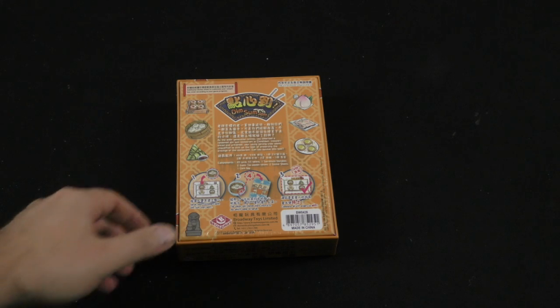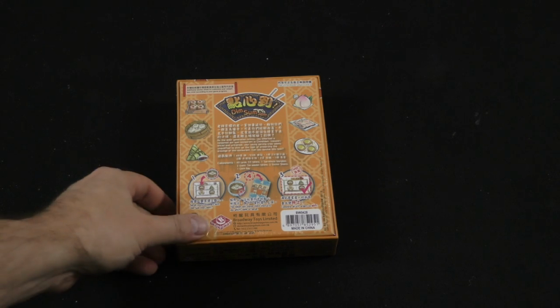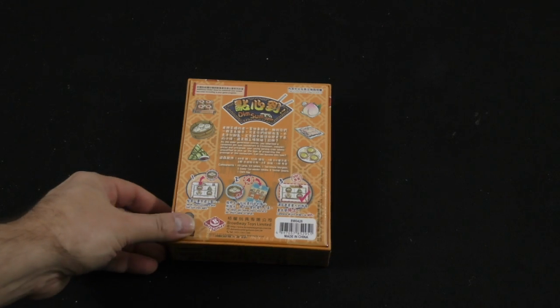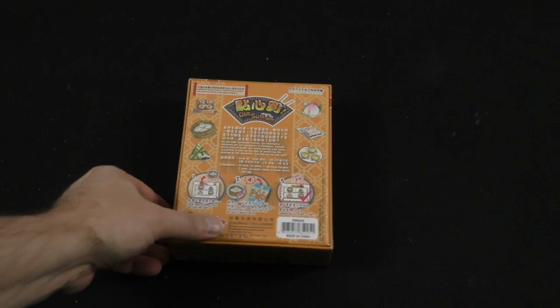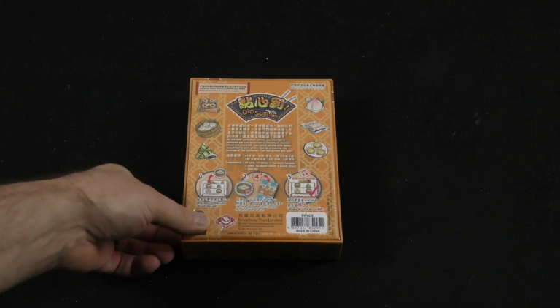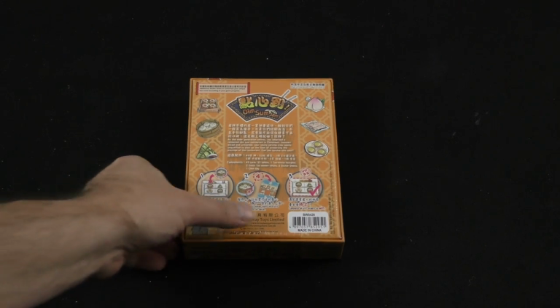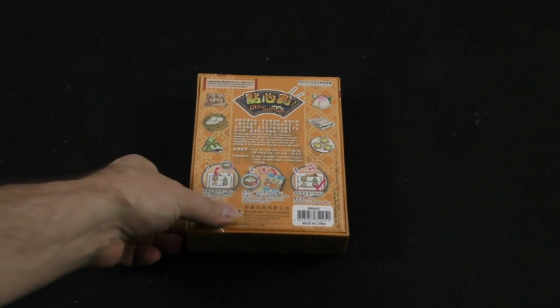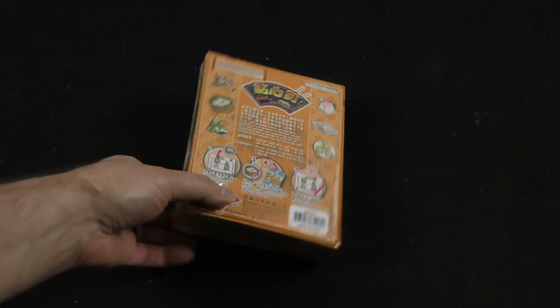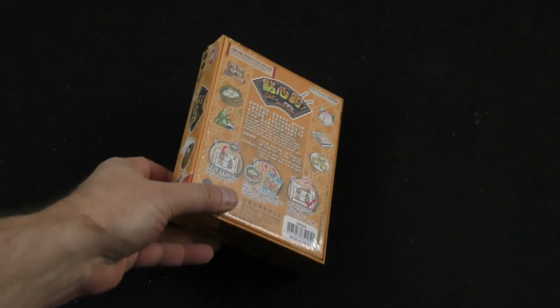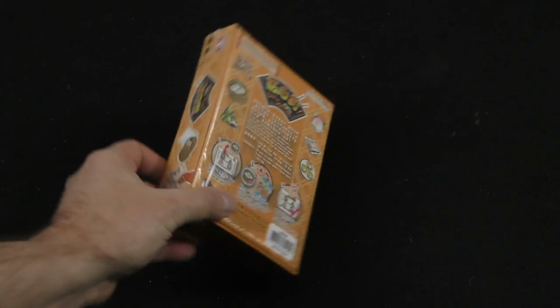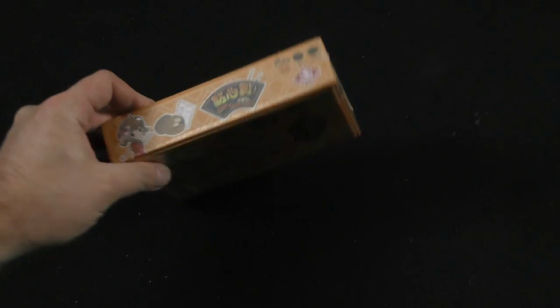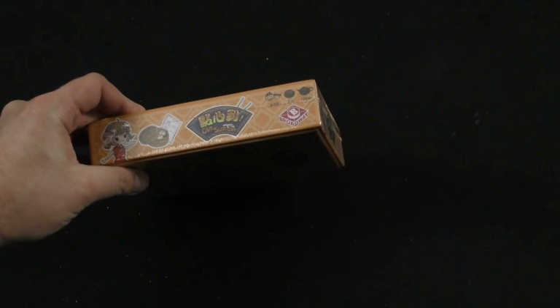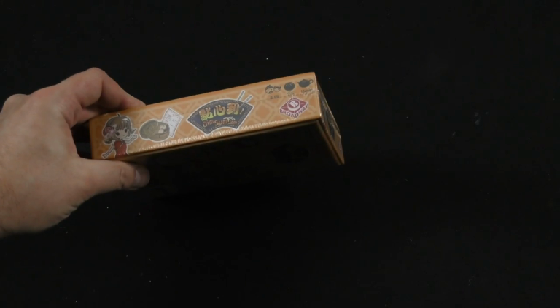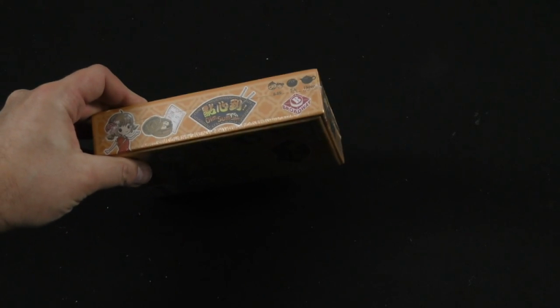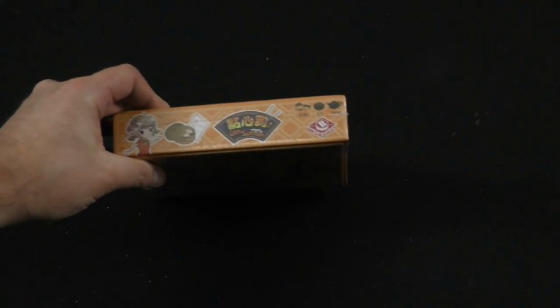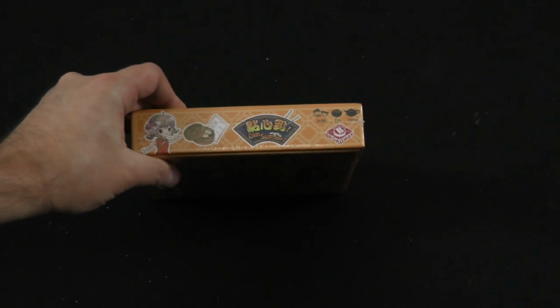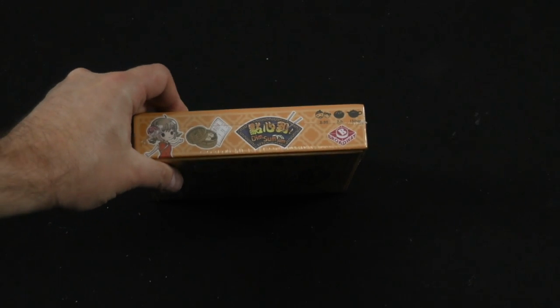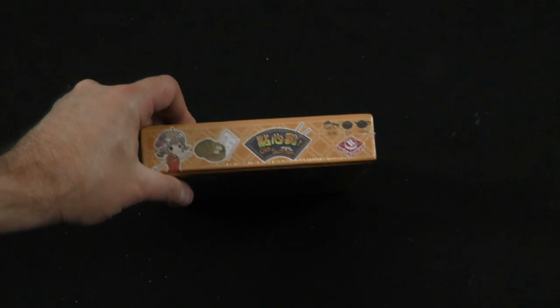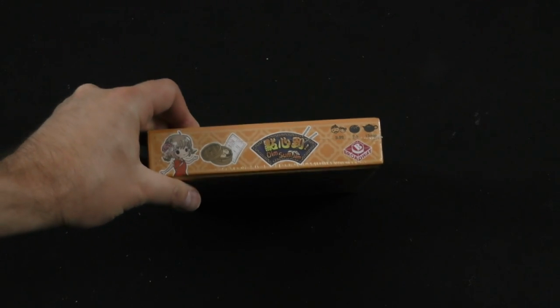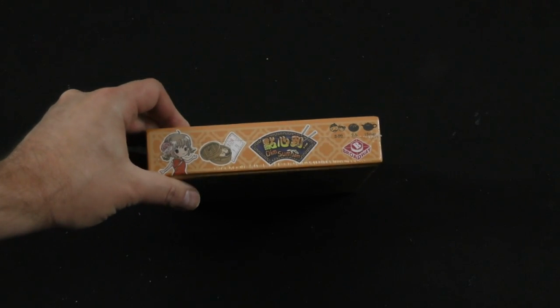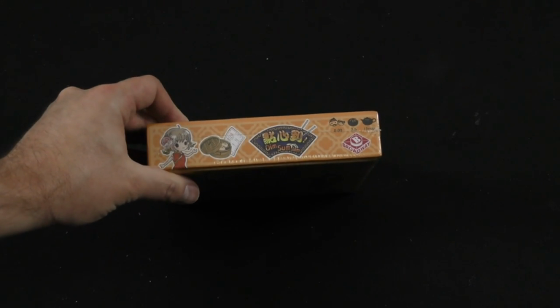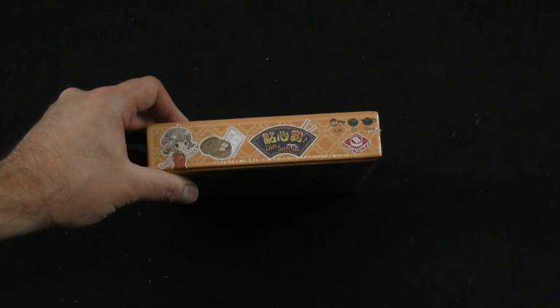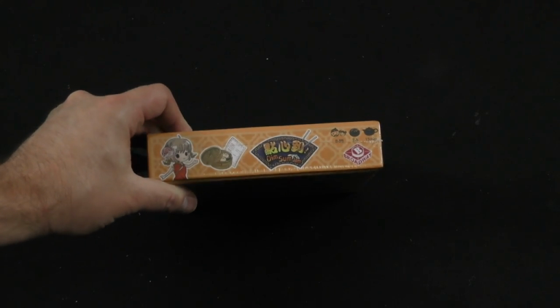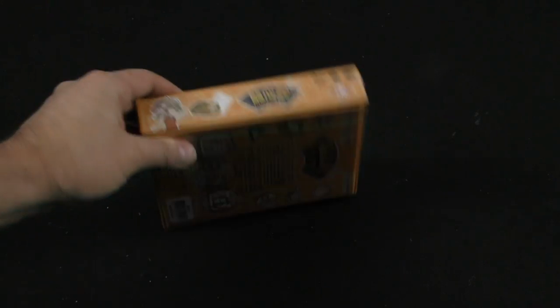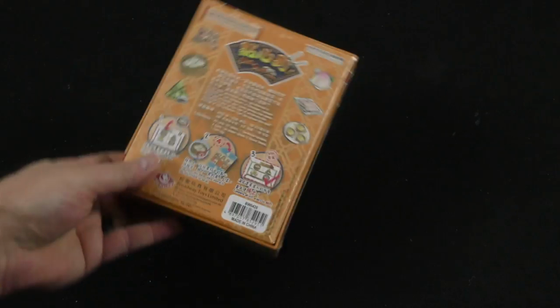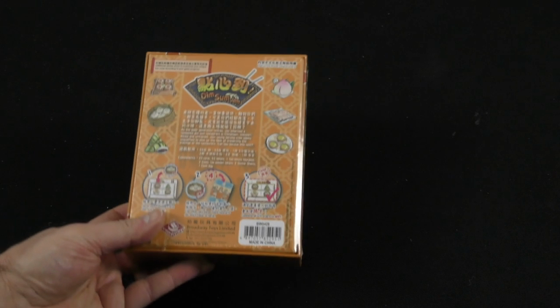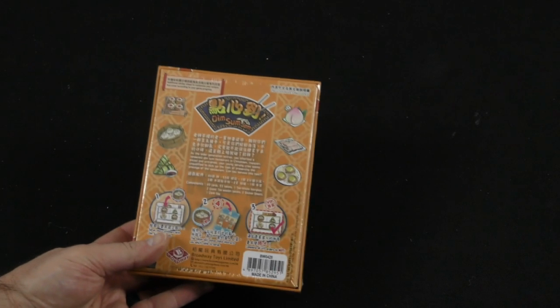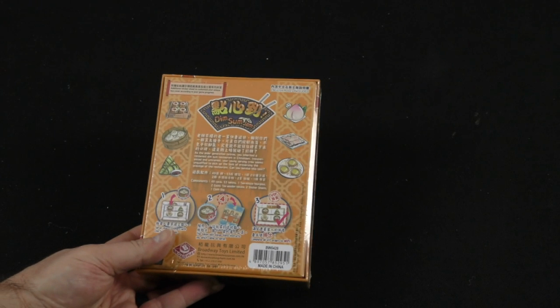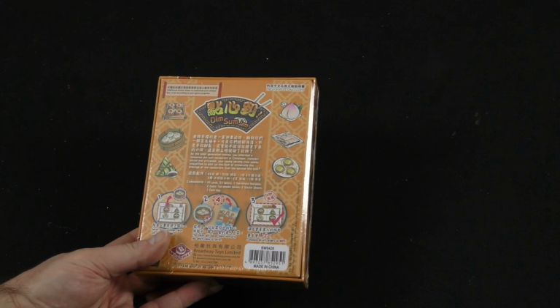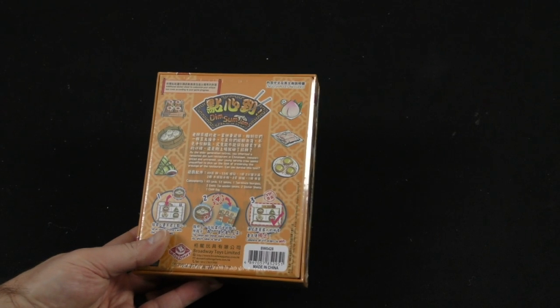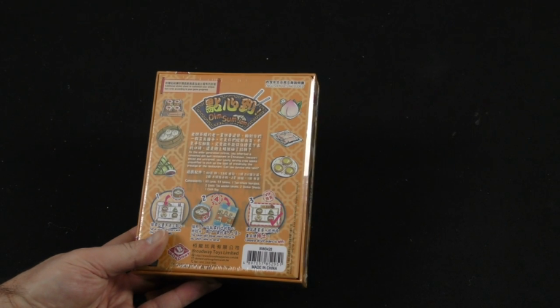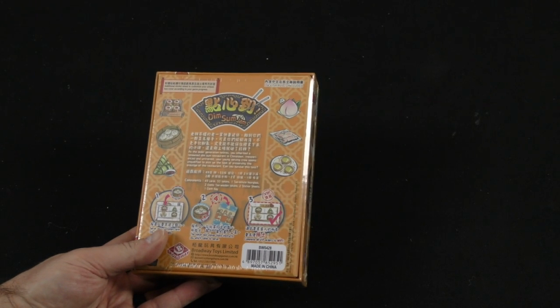It looks like it is for two to five players in 15 minutes. So this is going to be a quick game.